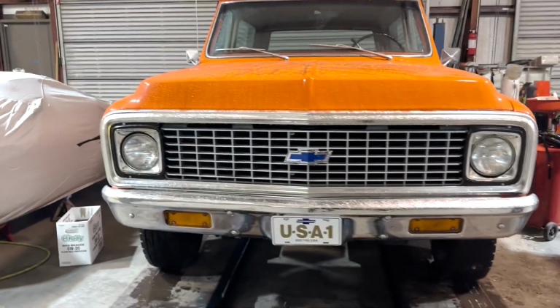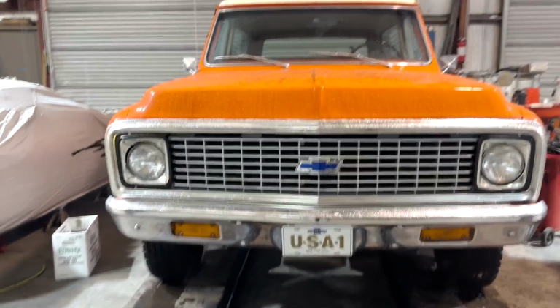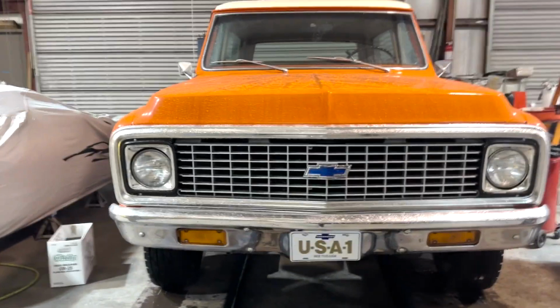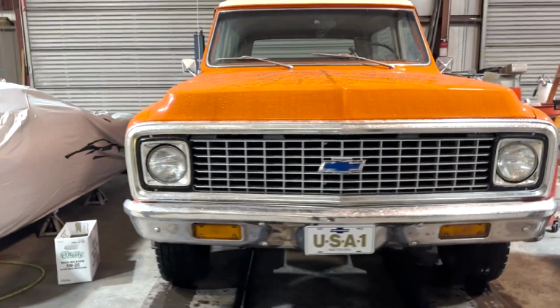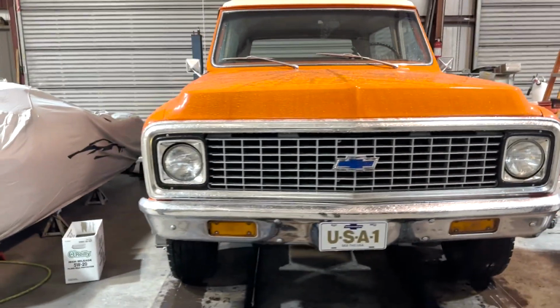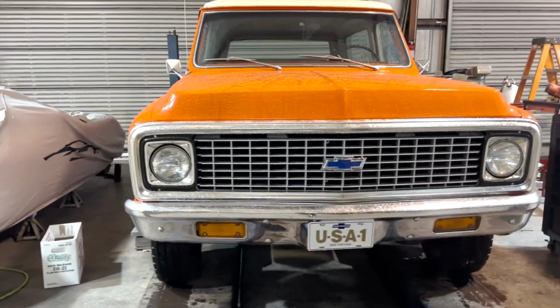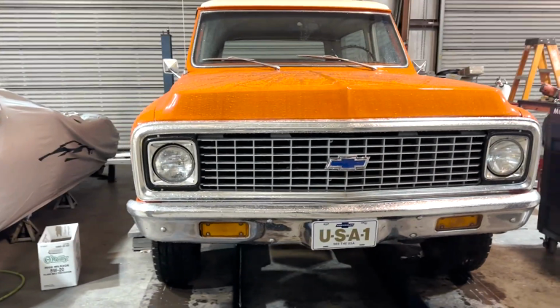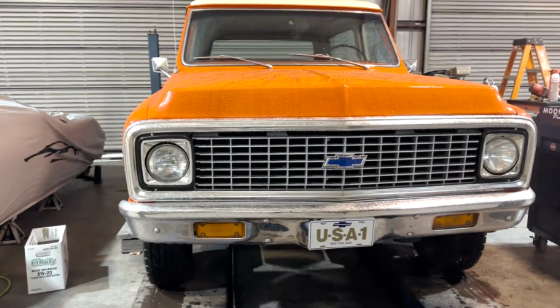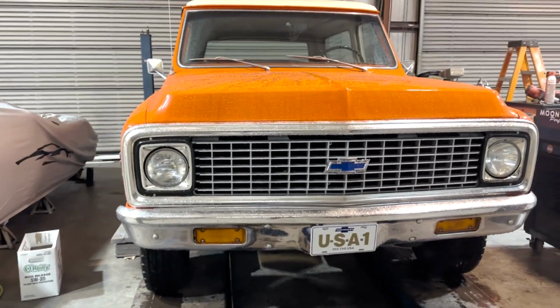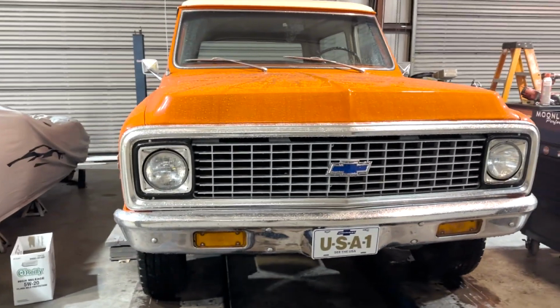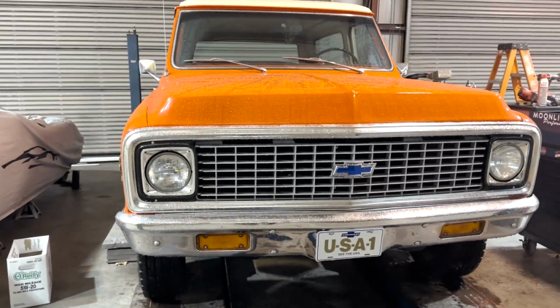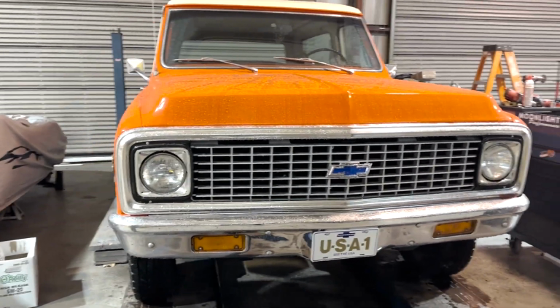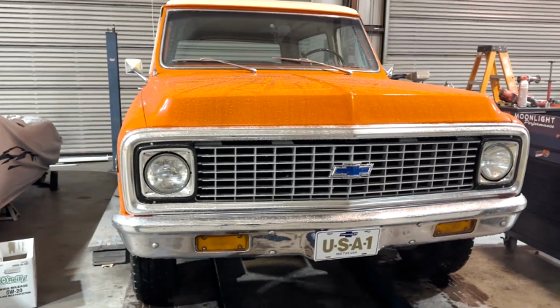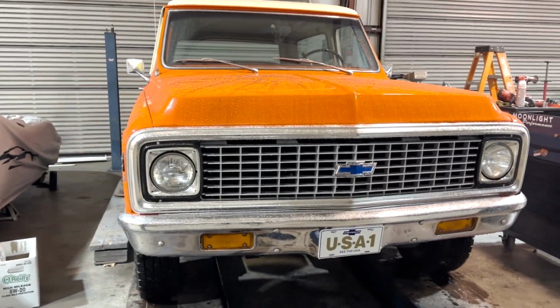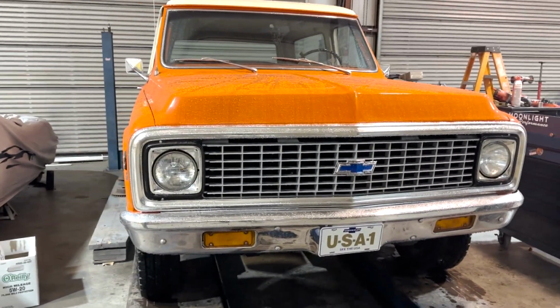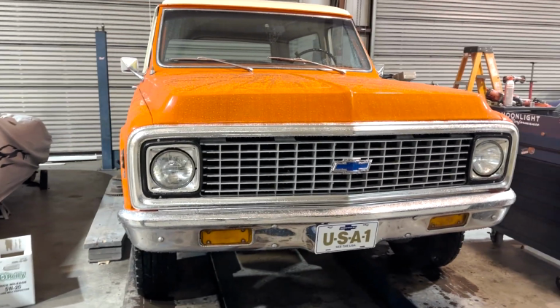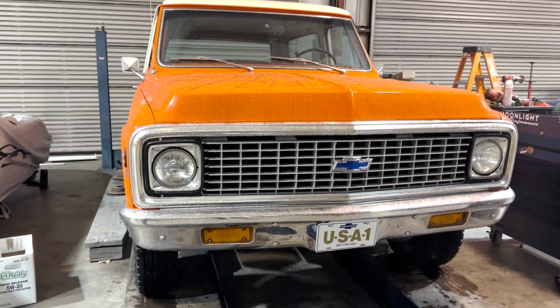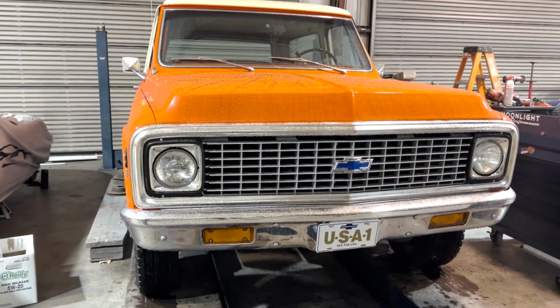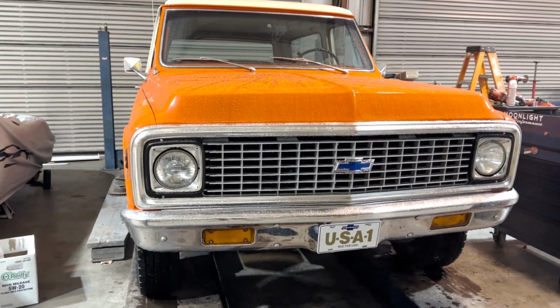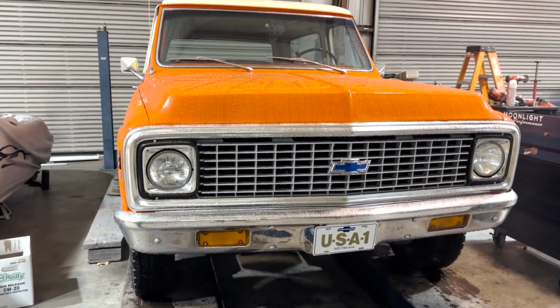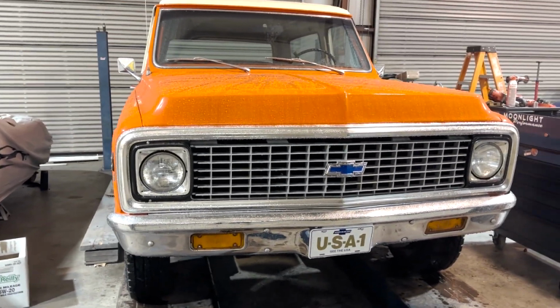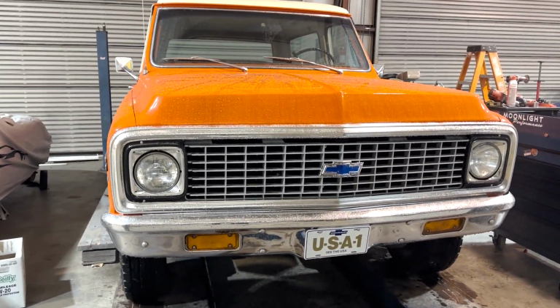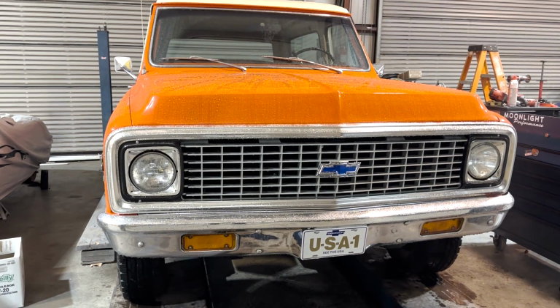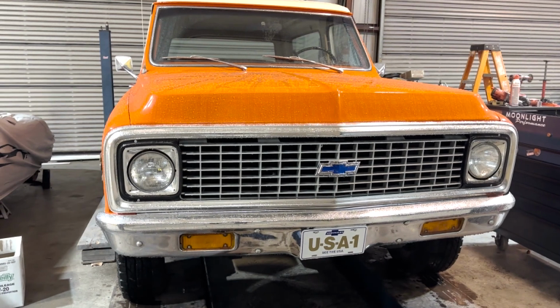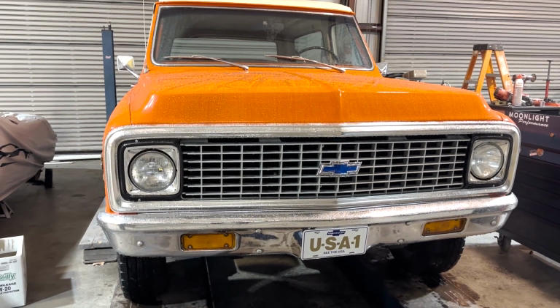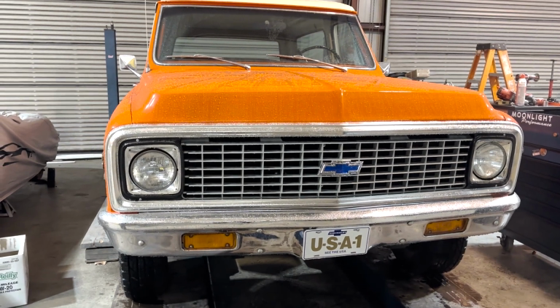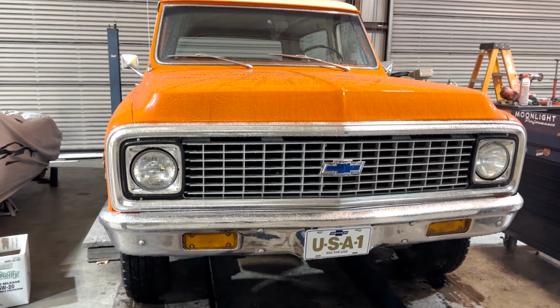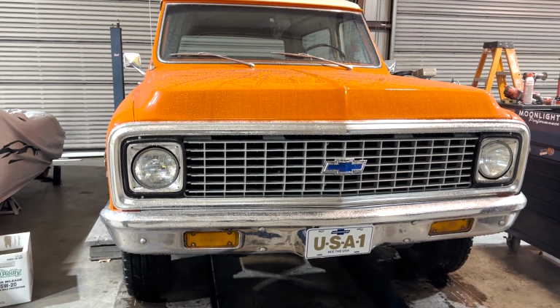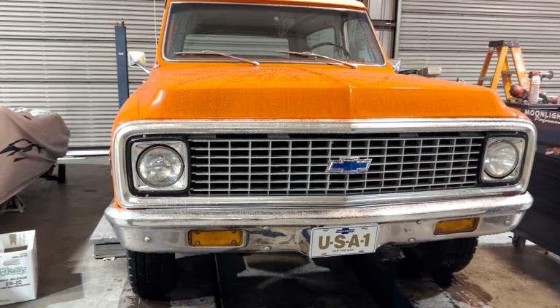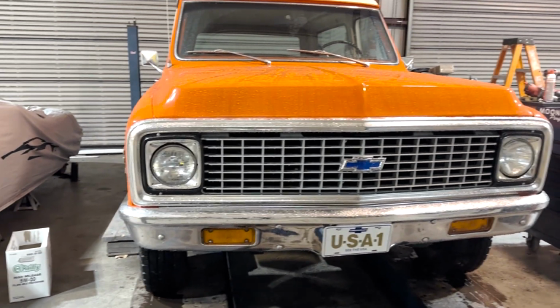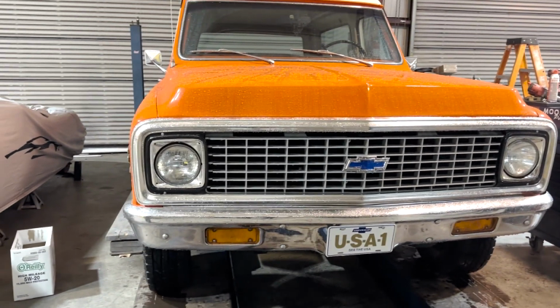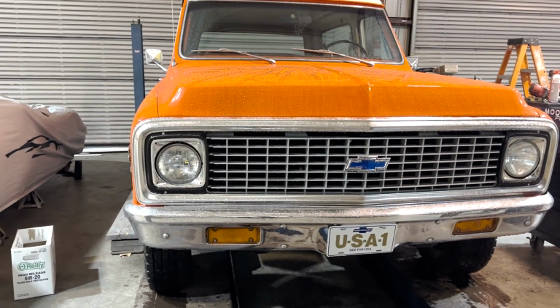This K5 just got on the rack, so I think we're about to check out the rear end and see what's going on with that.